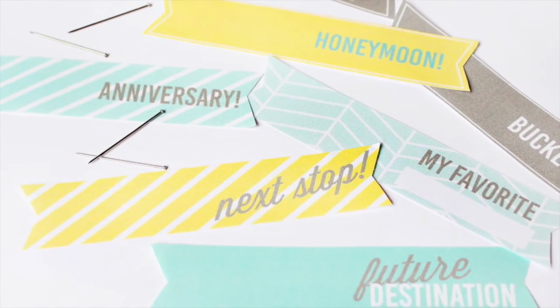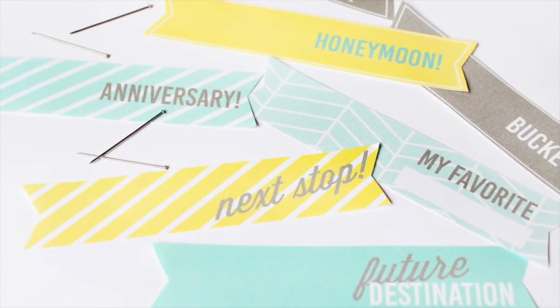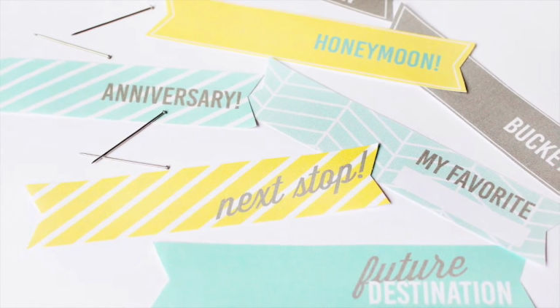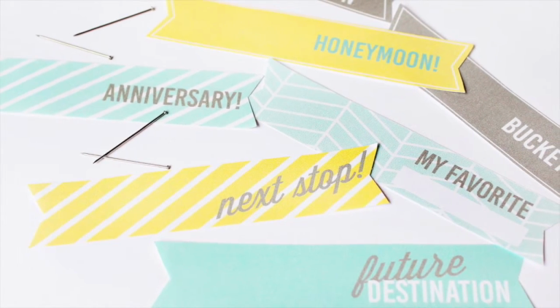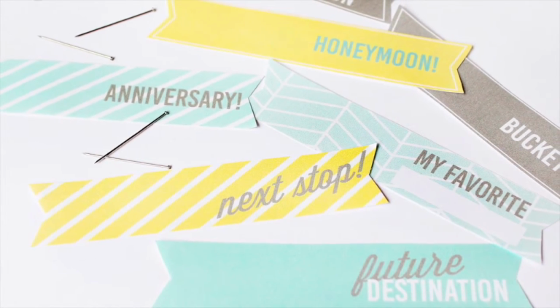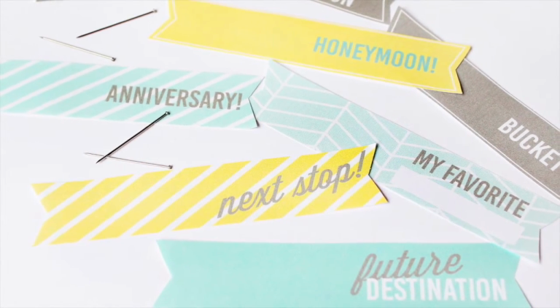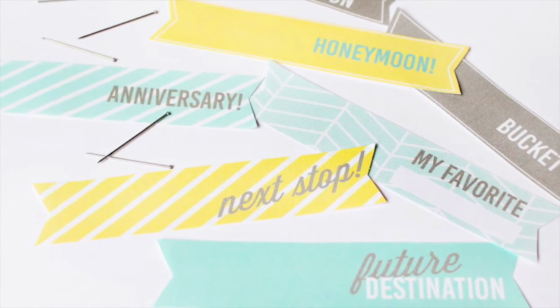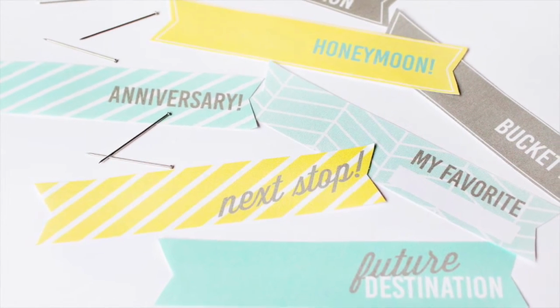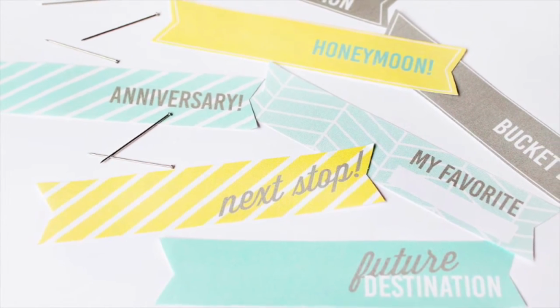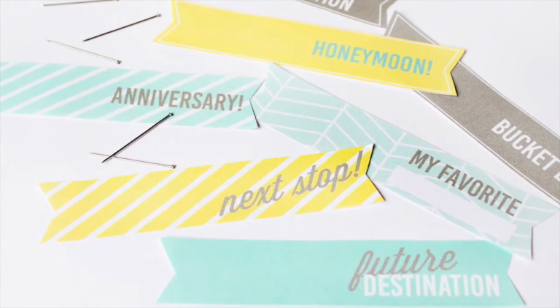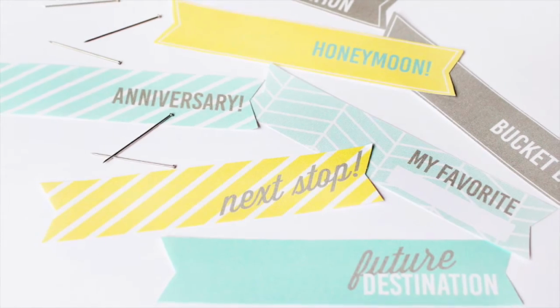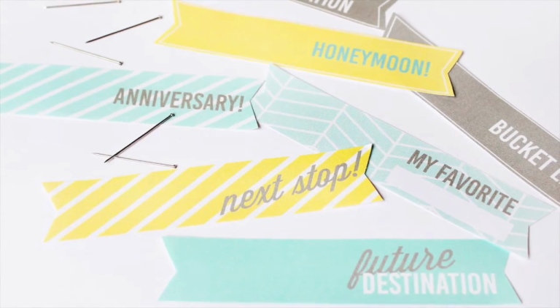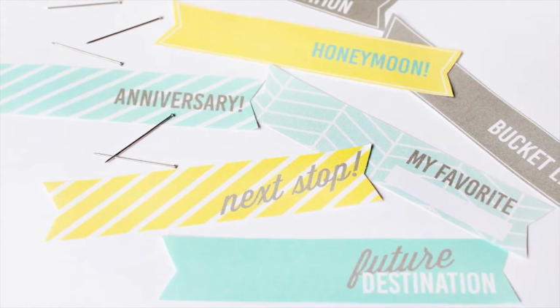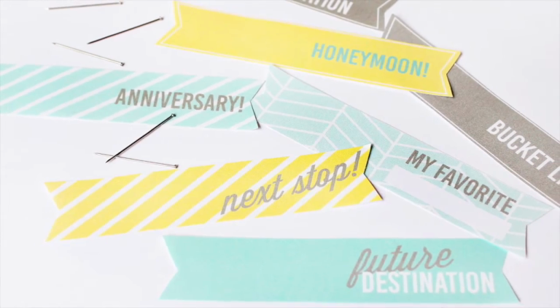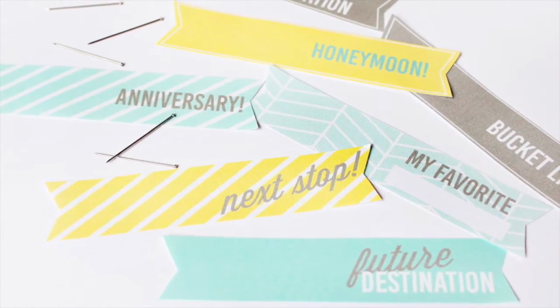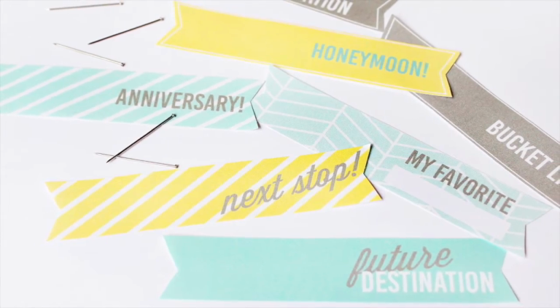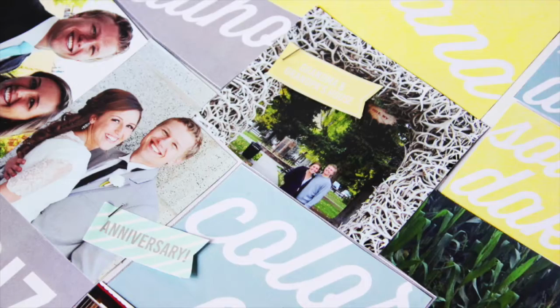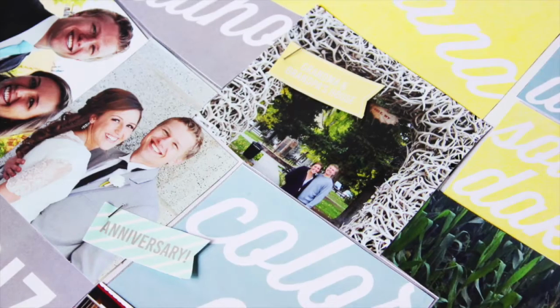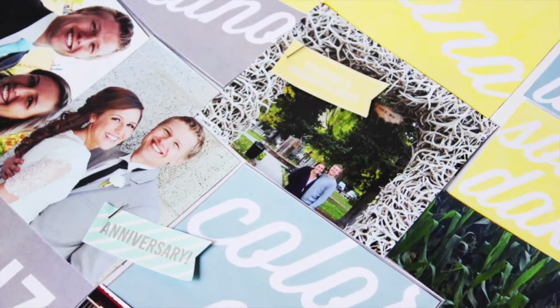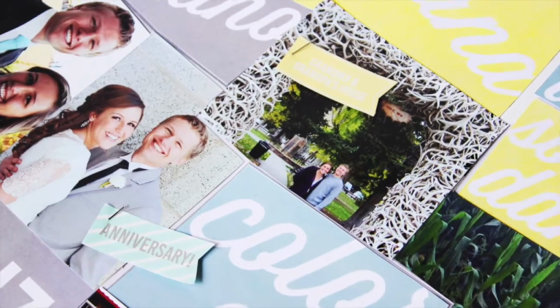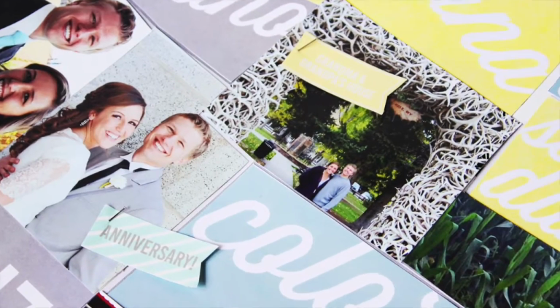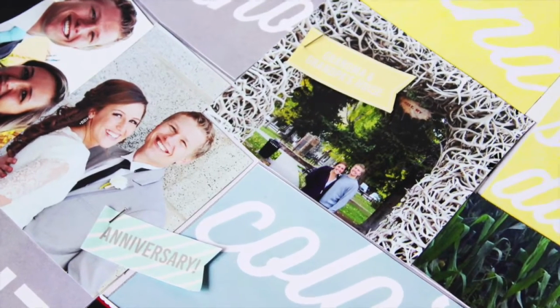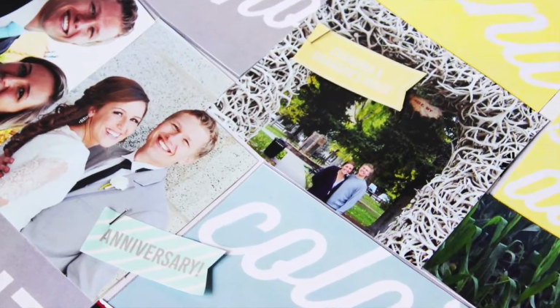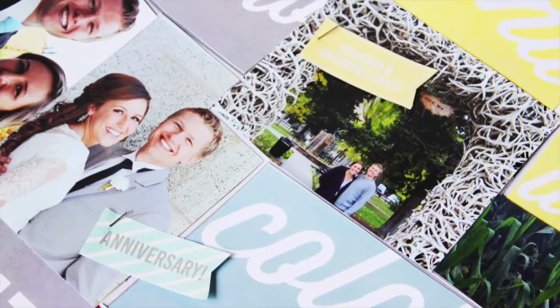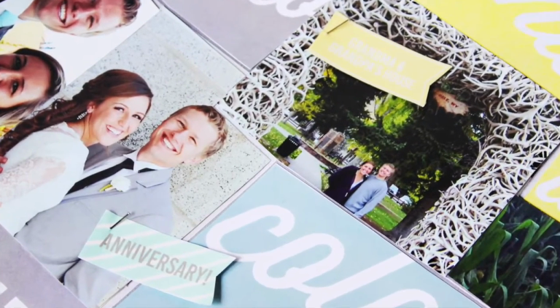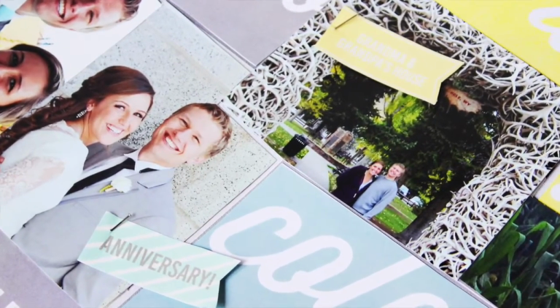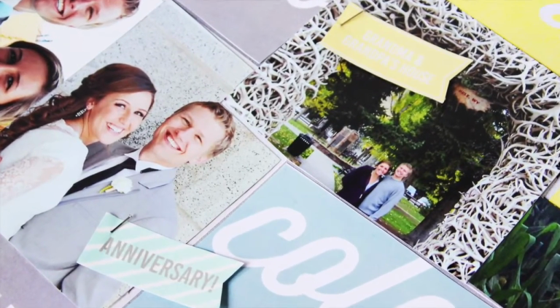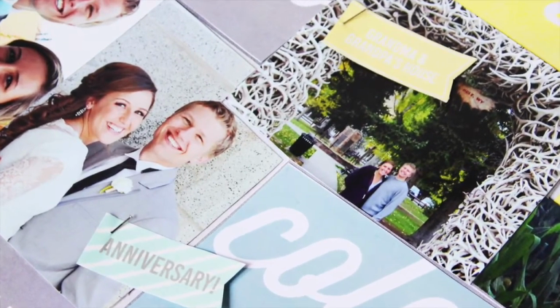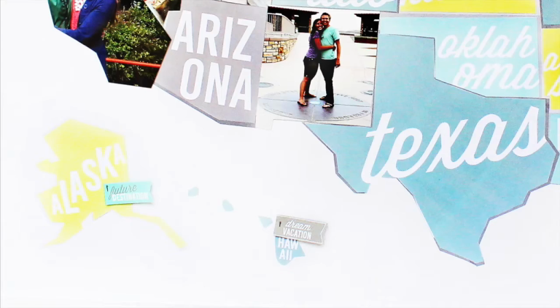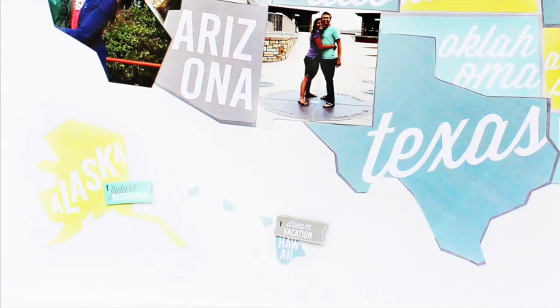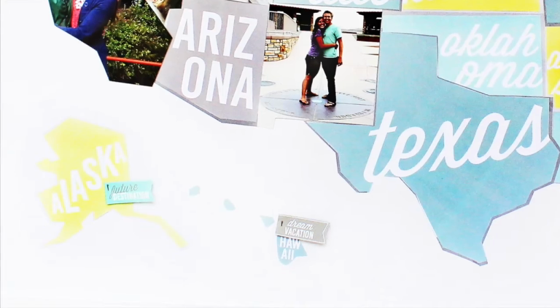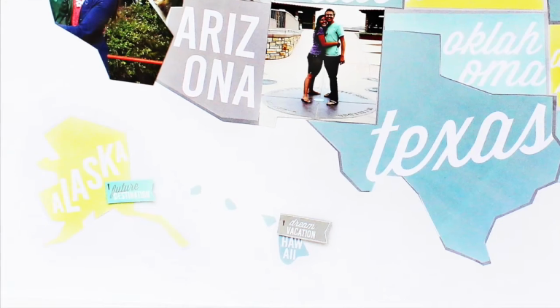Using our decorative embellishment flags, mark your favorite spots and next destinations.